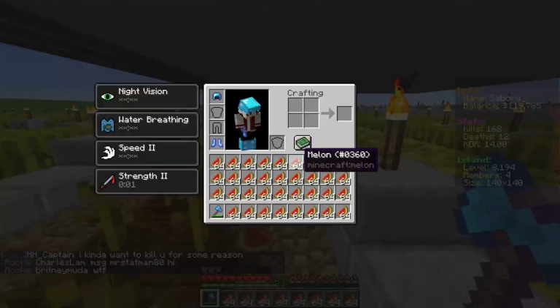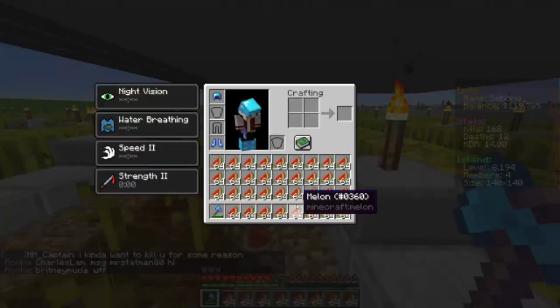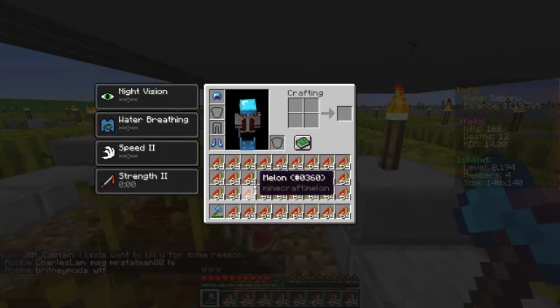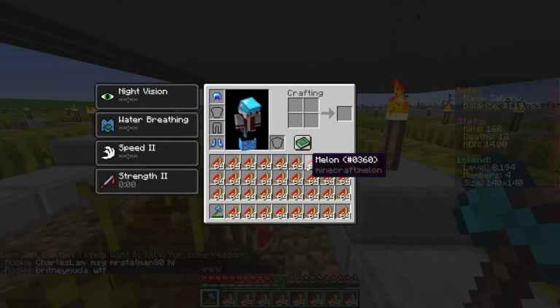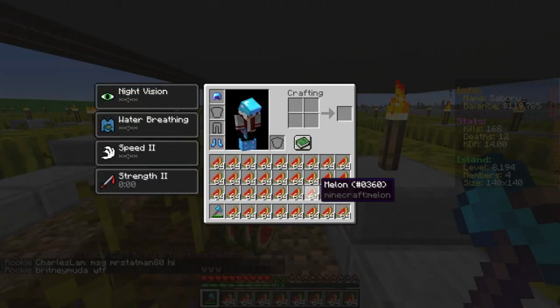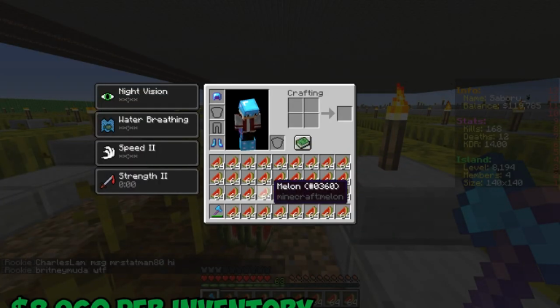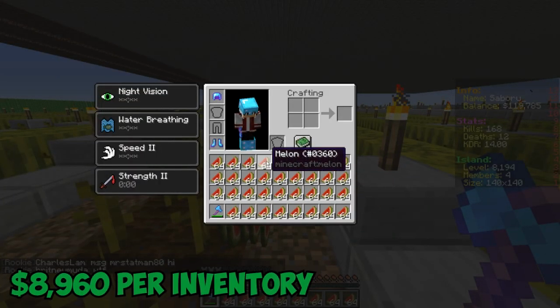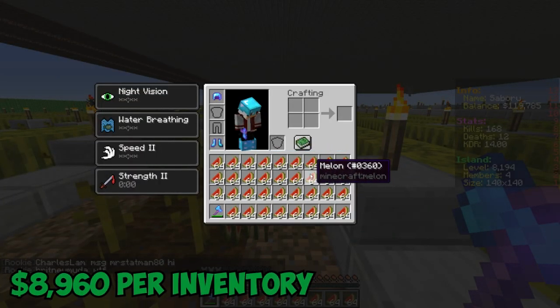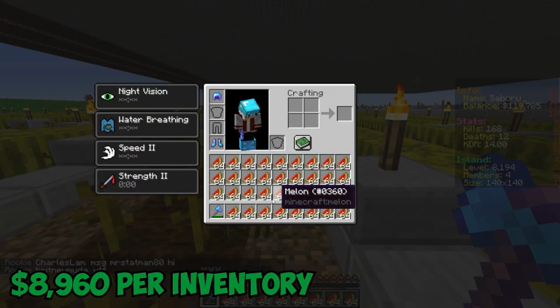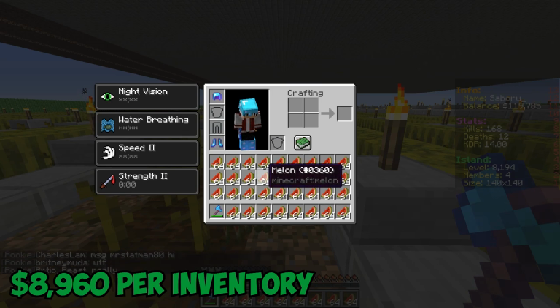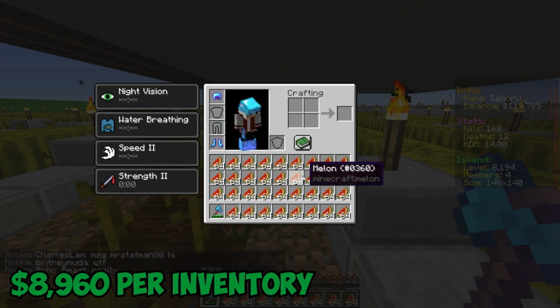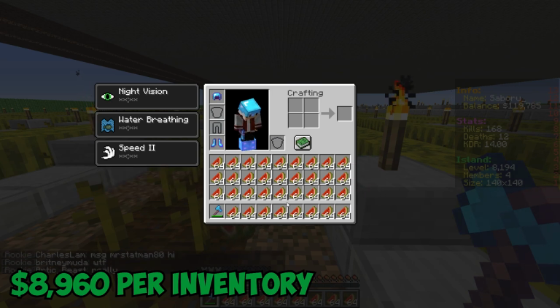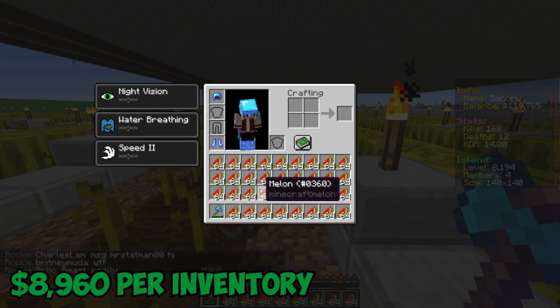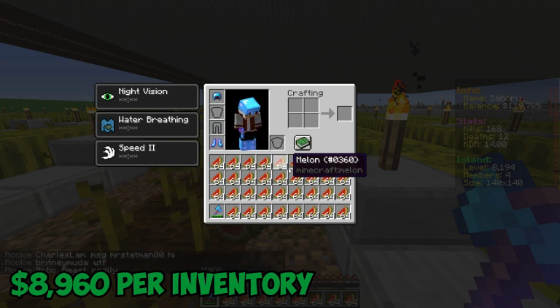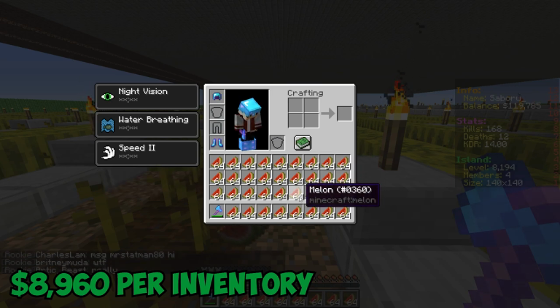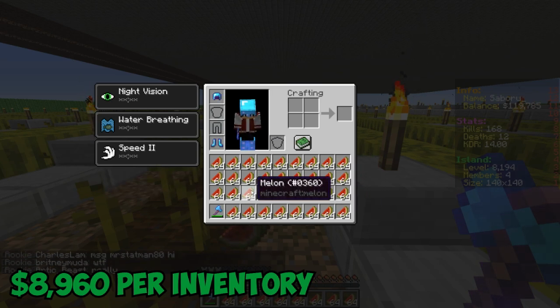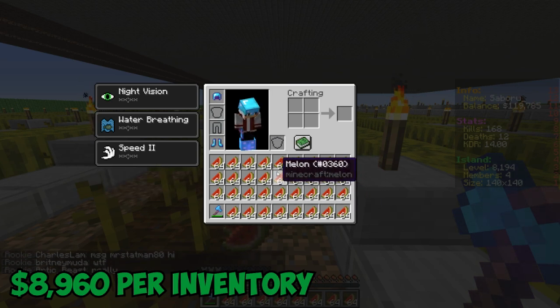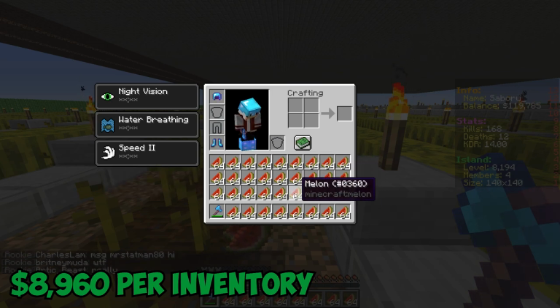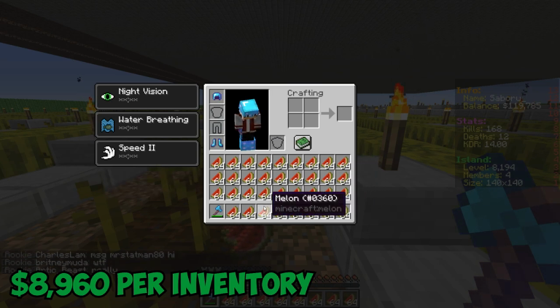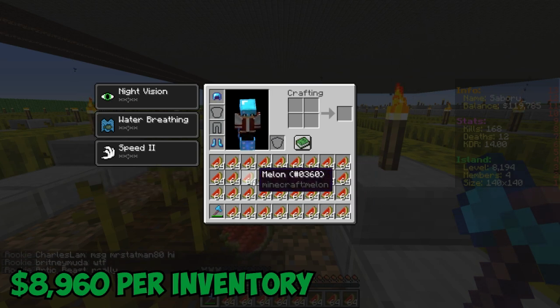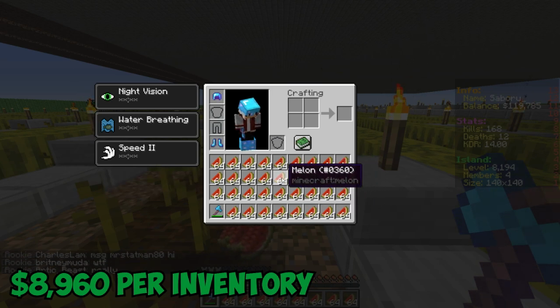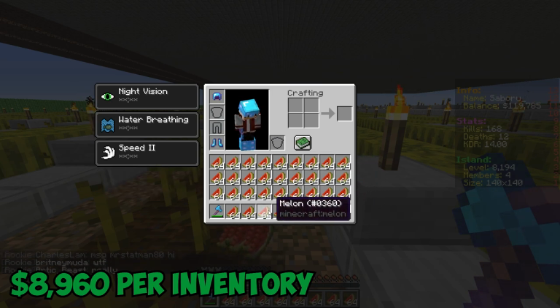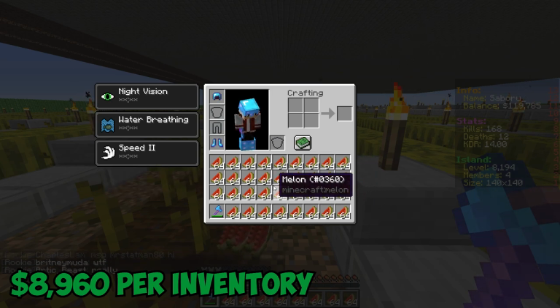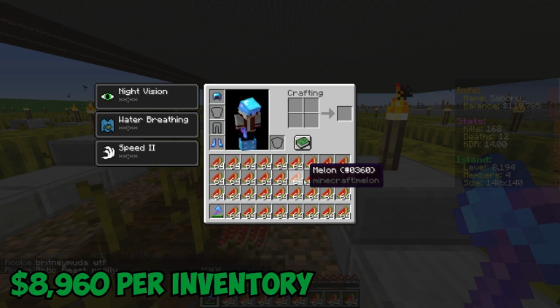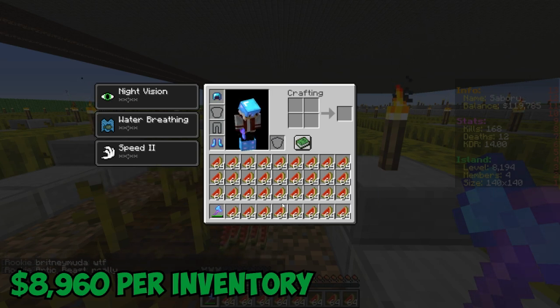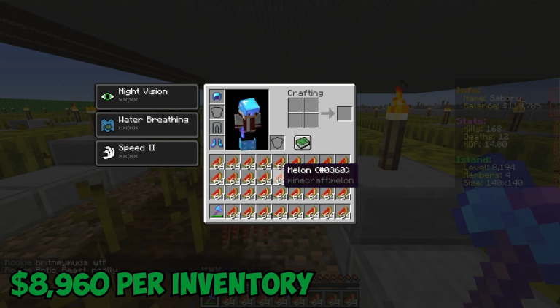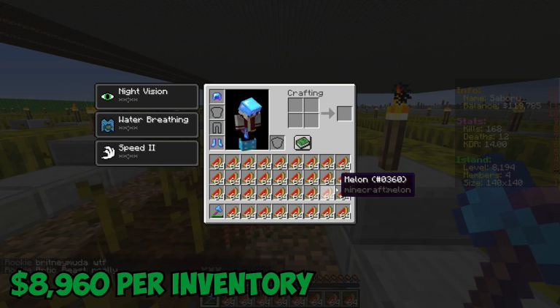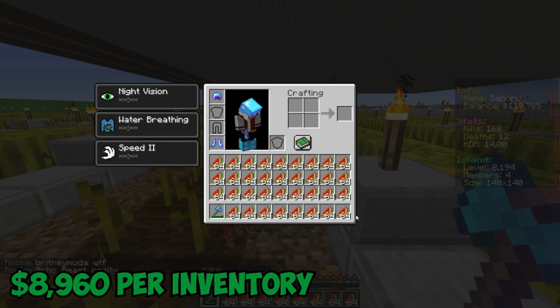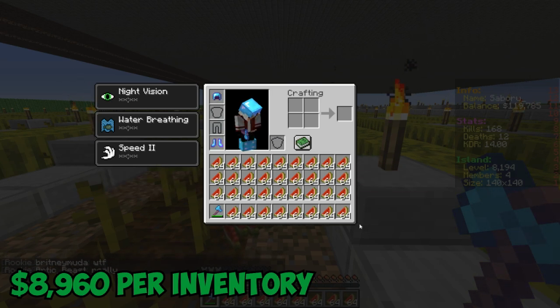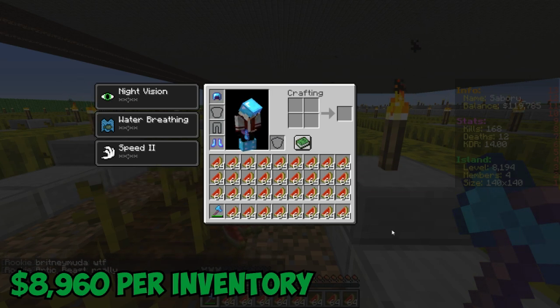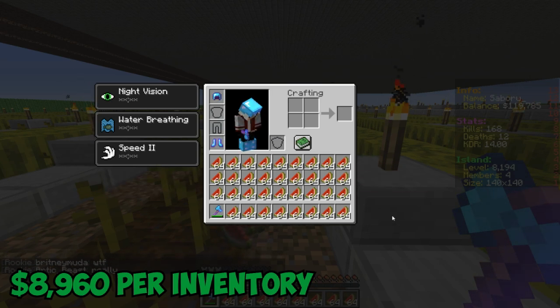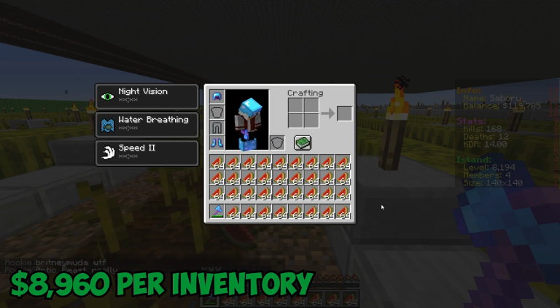Melons will earn you $8,960 per inventory, excluding the slot for your axe.